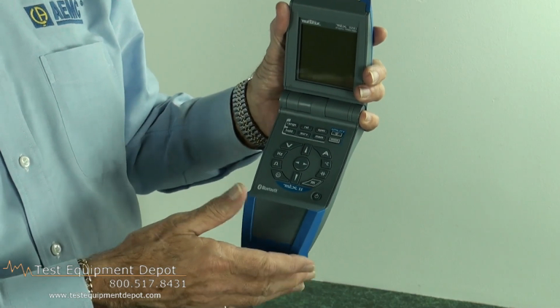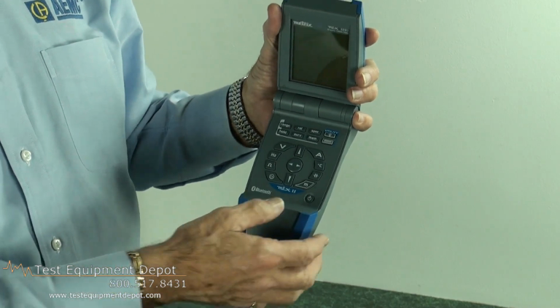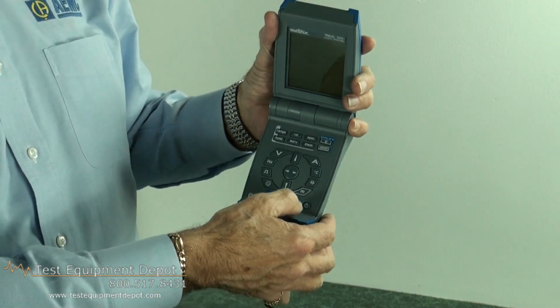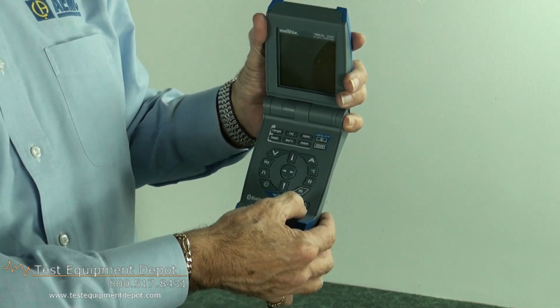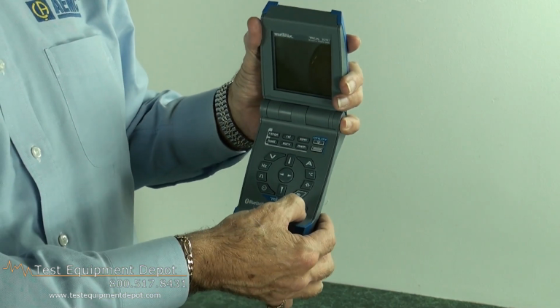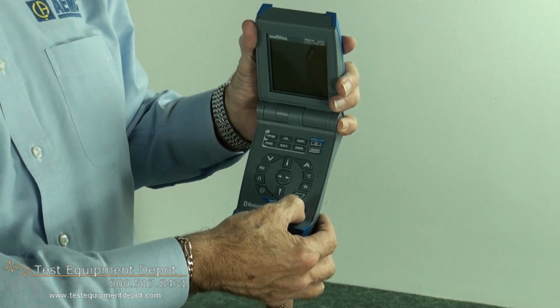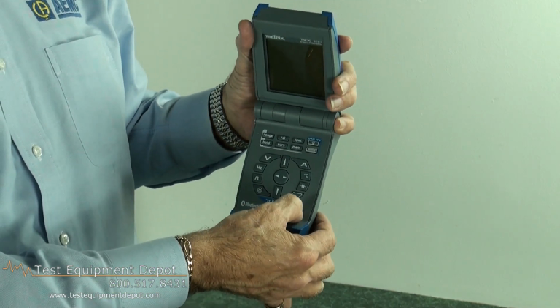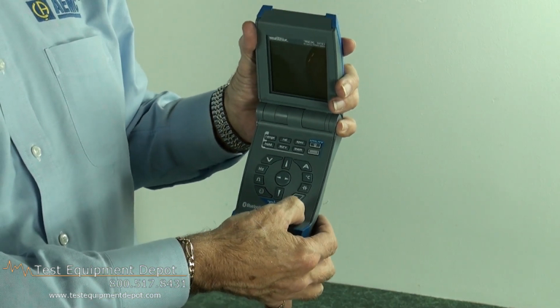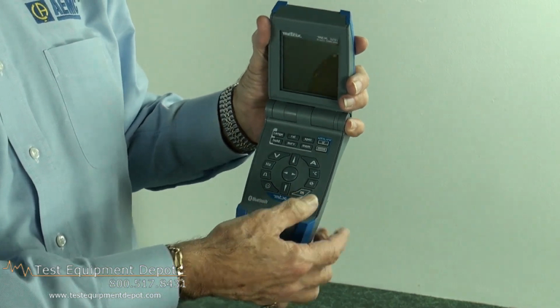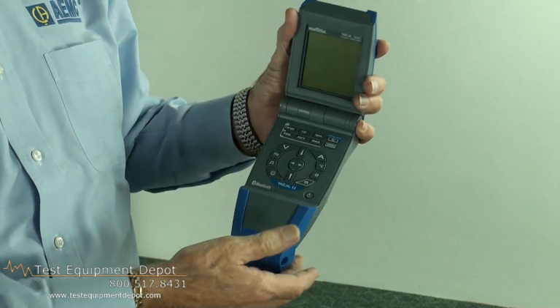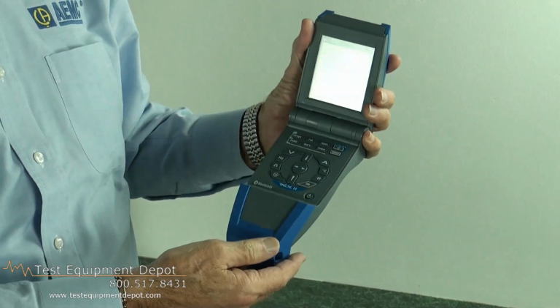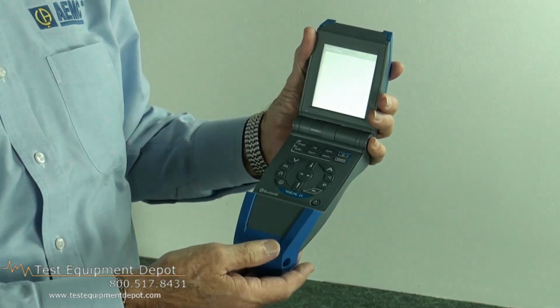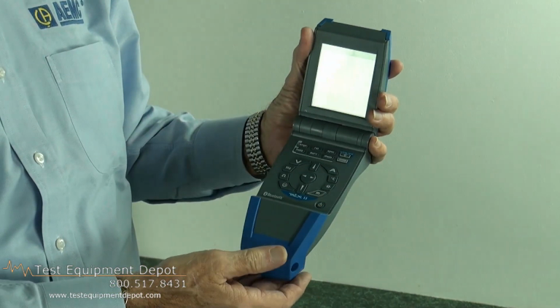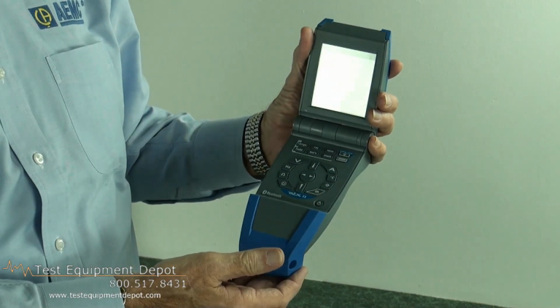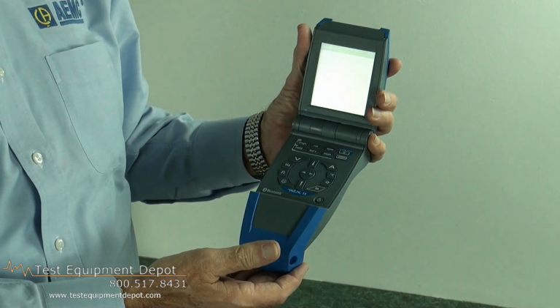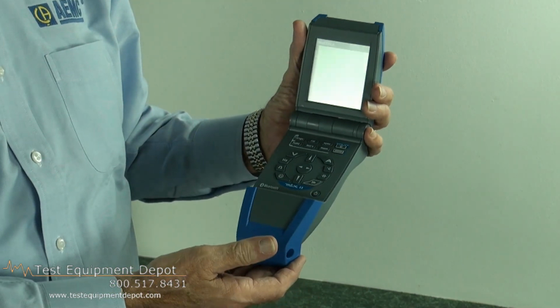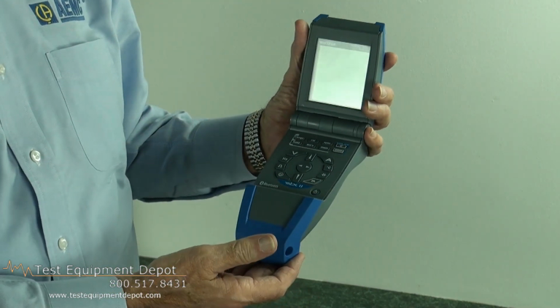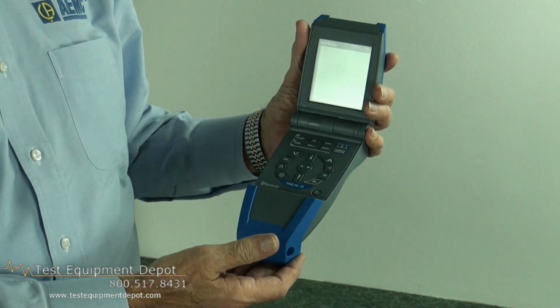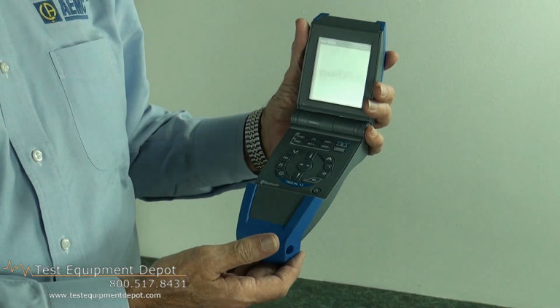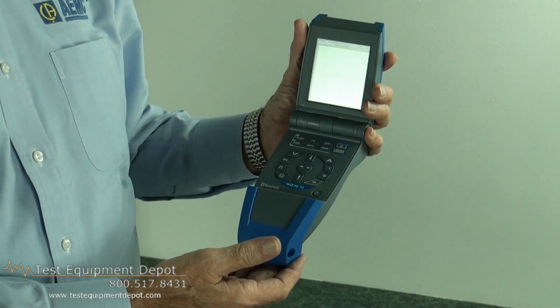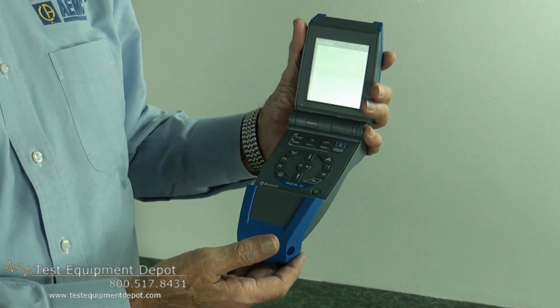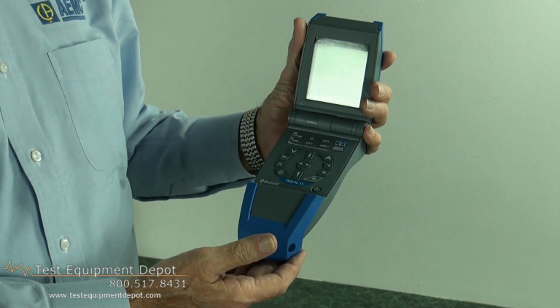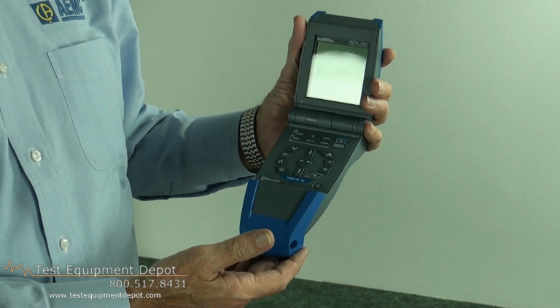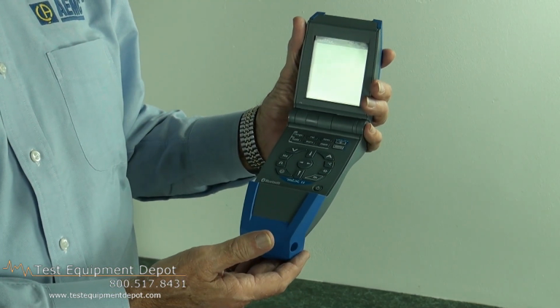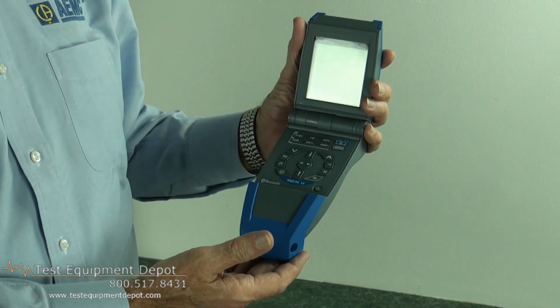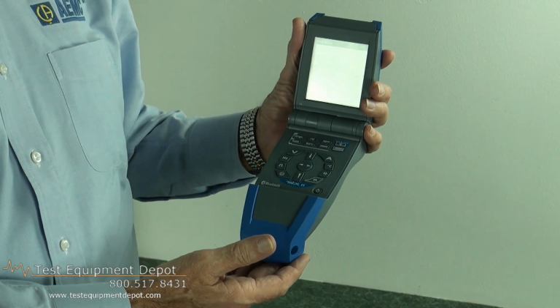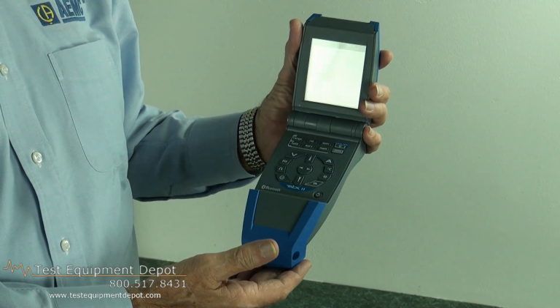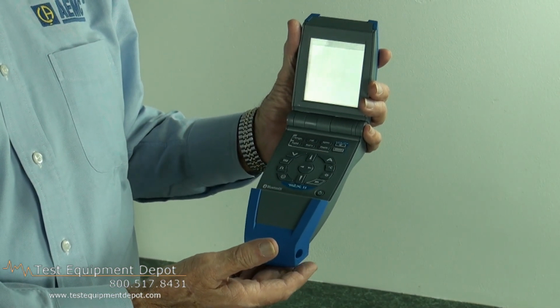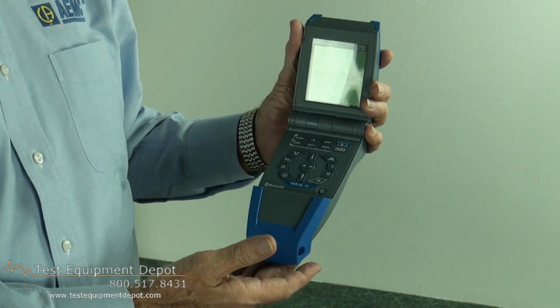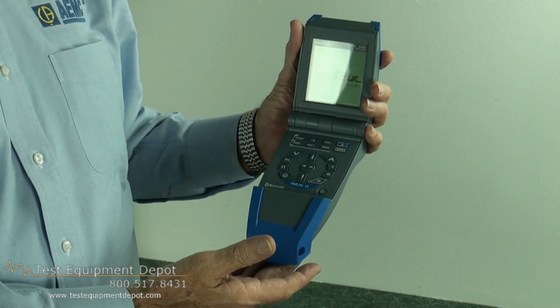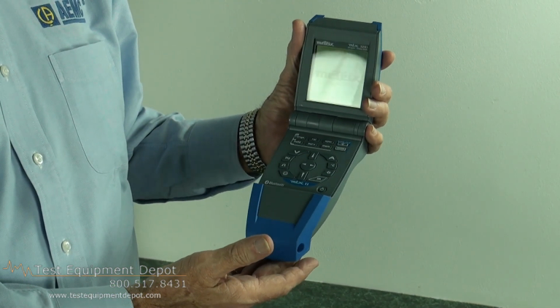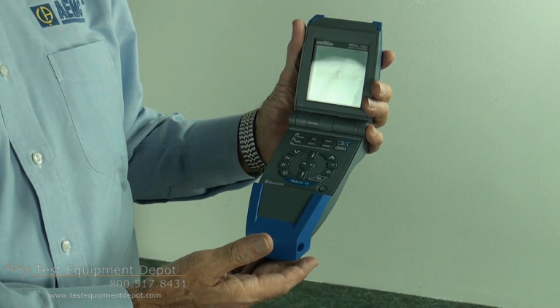I'm going to turn it on, and you'll see the large backlit display come up.